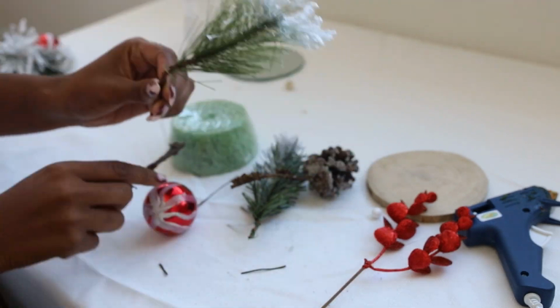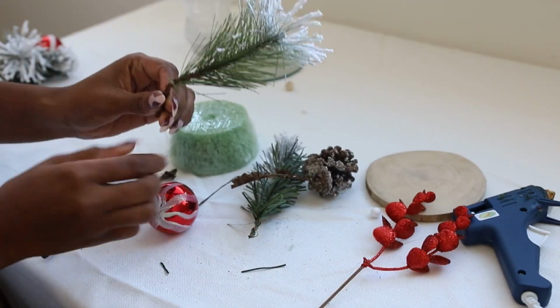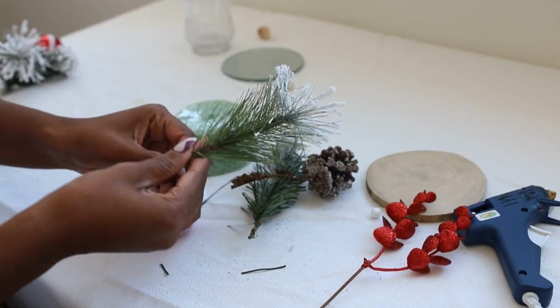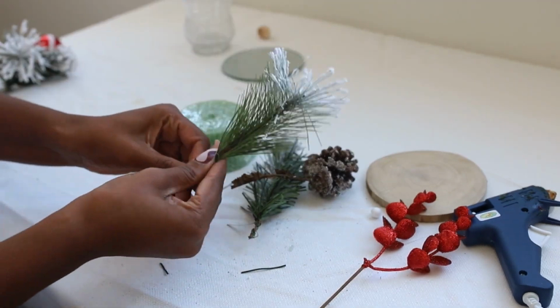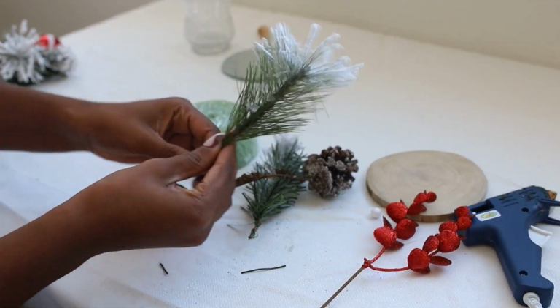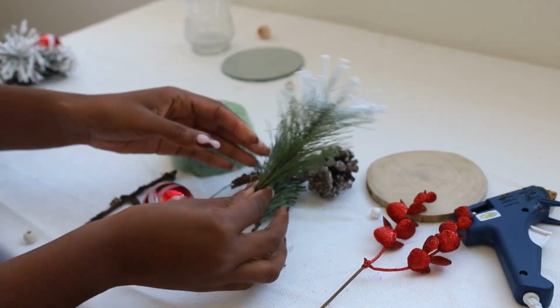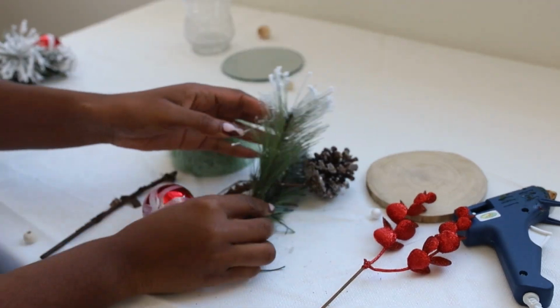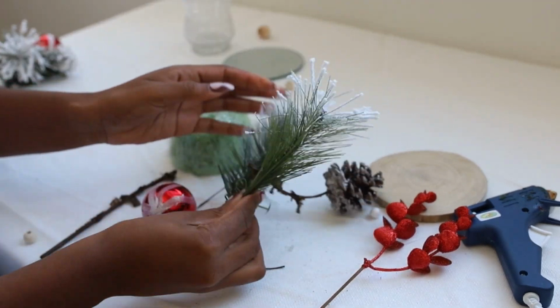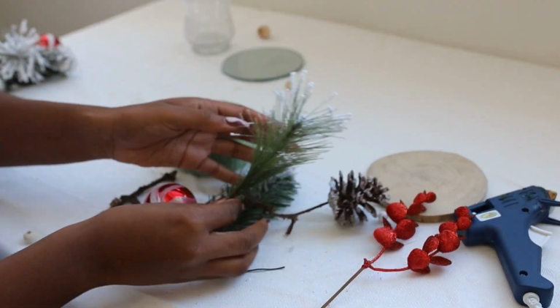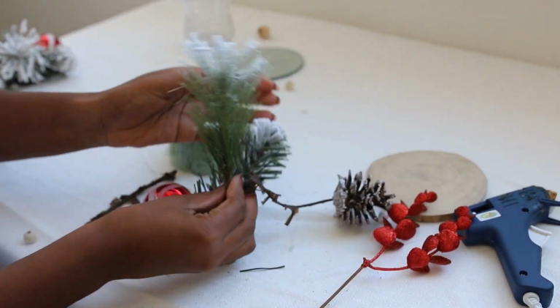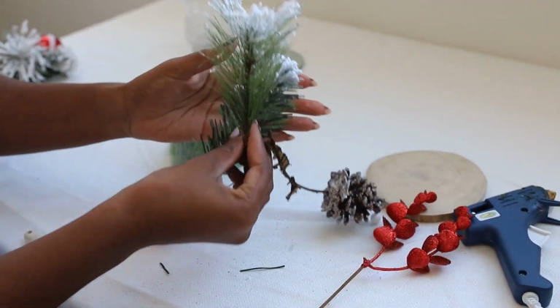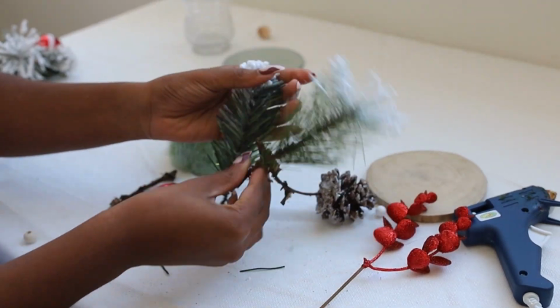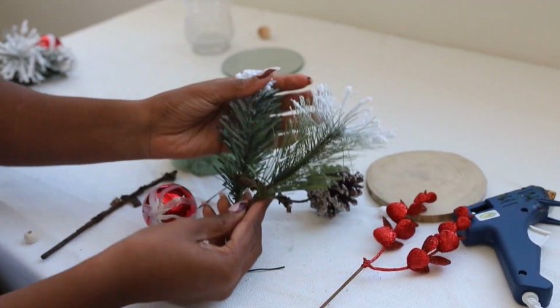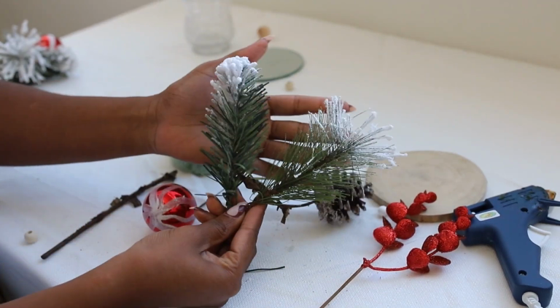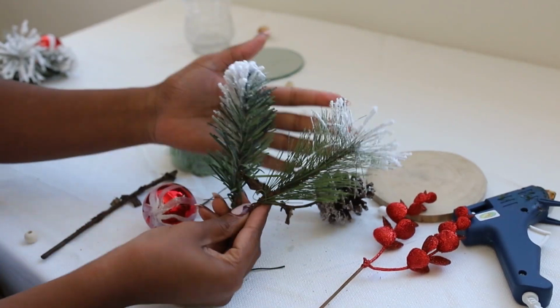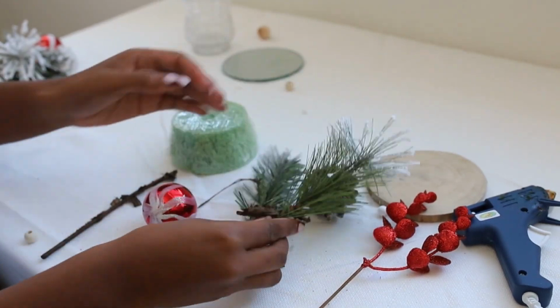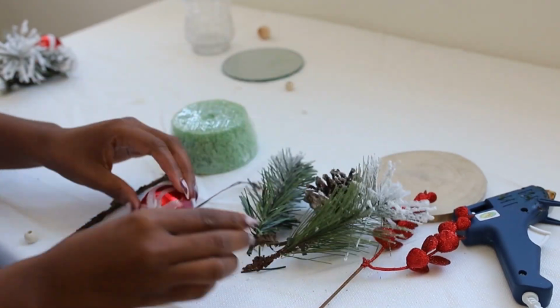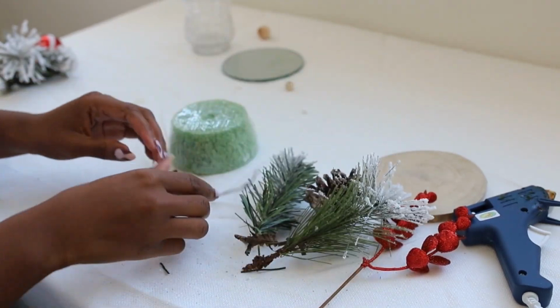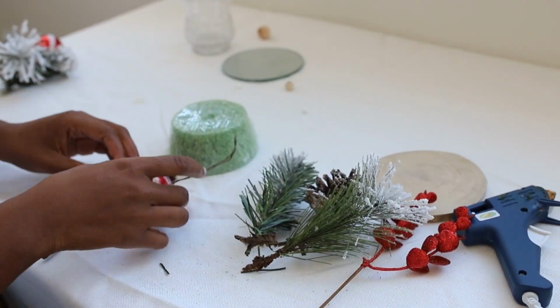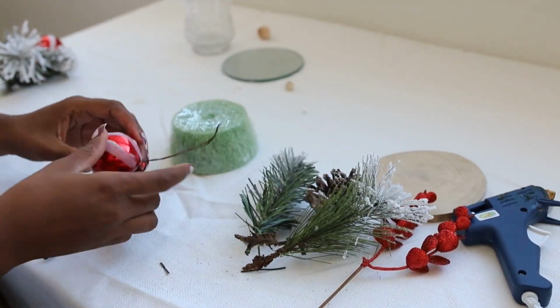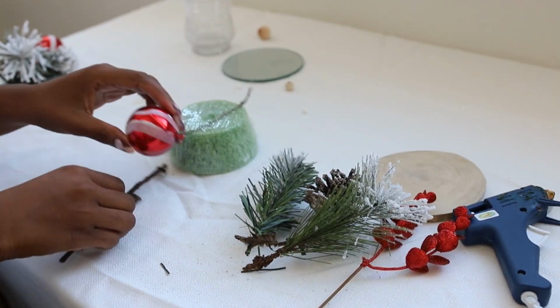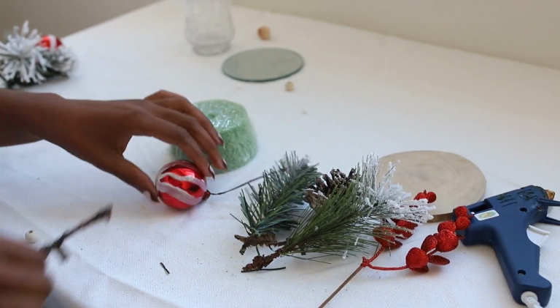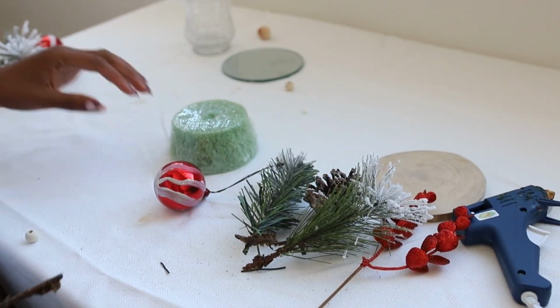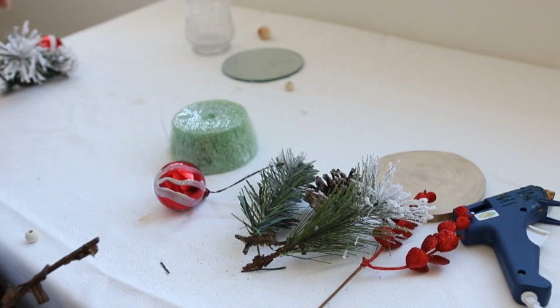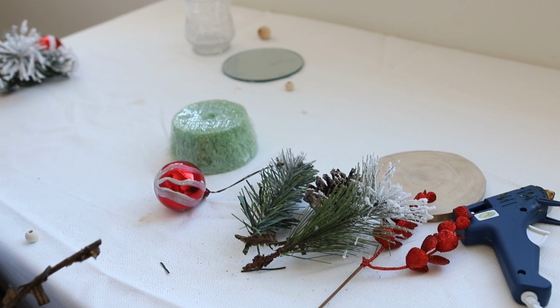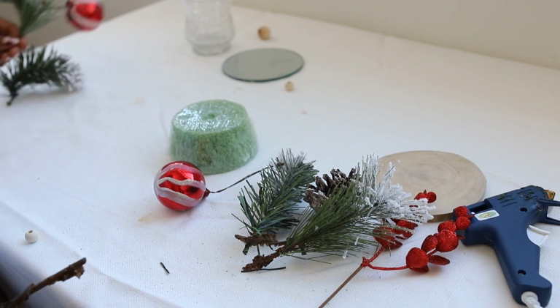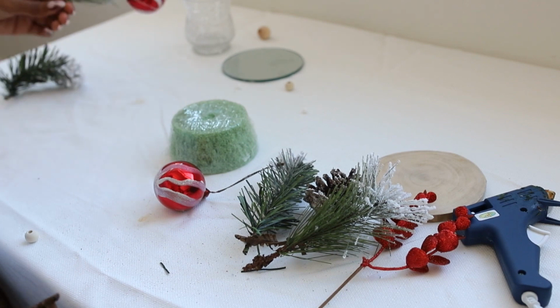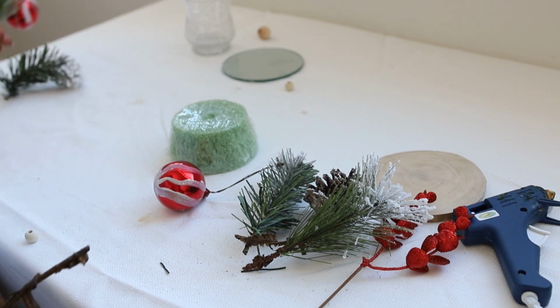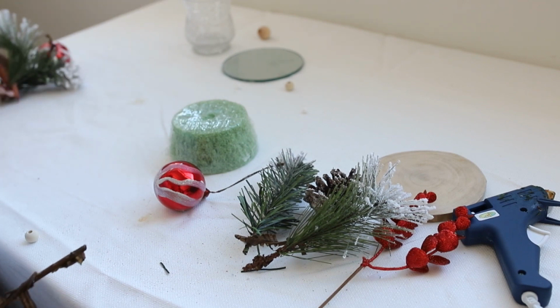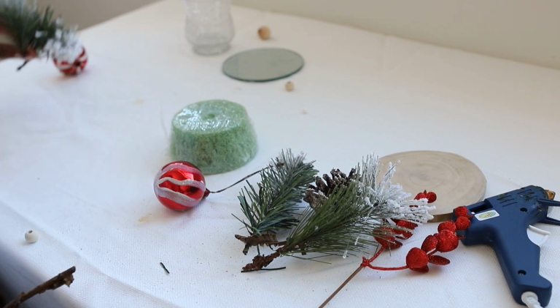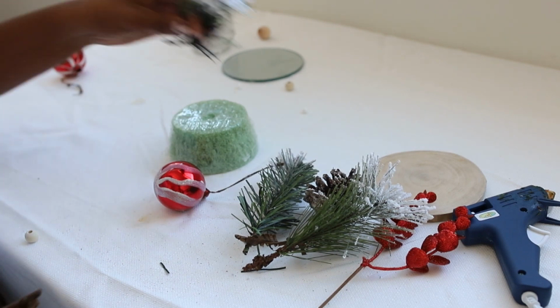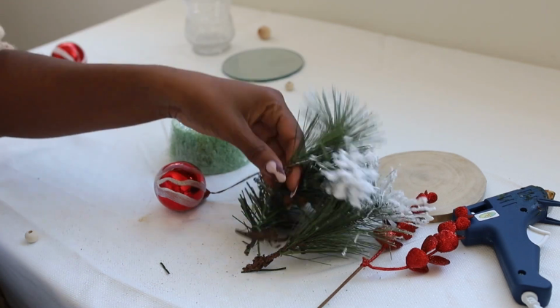I put the floral arrangement on top and filled the little glass, then put the candle inside.